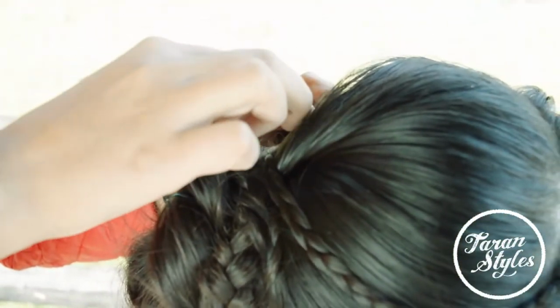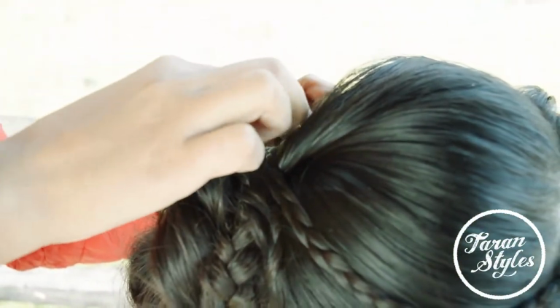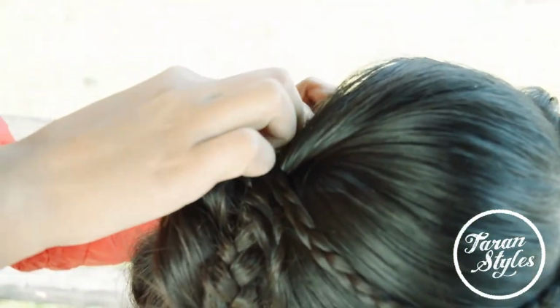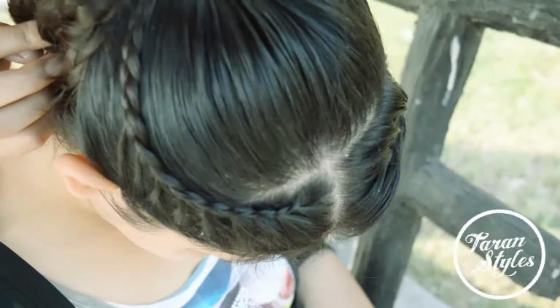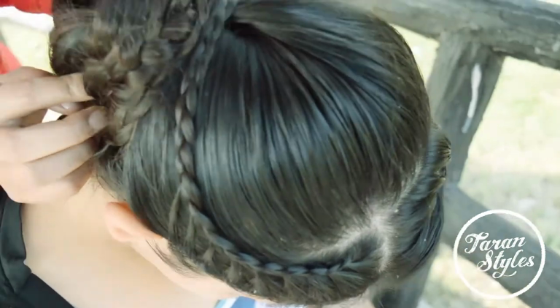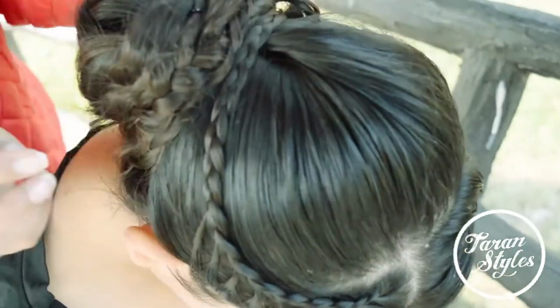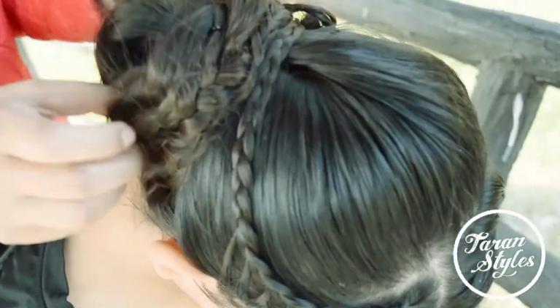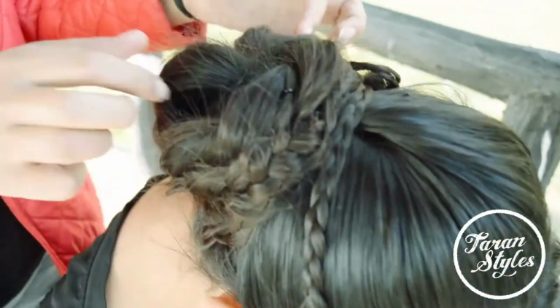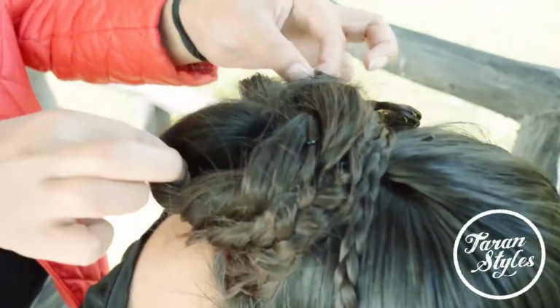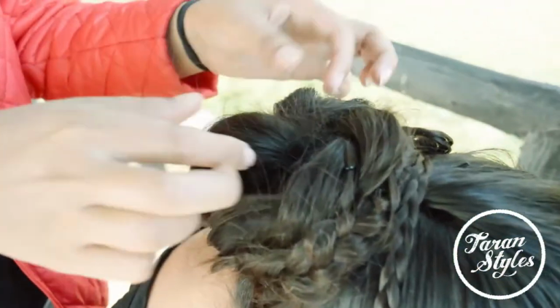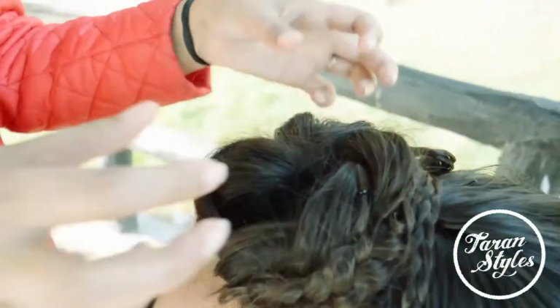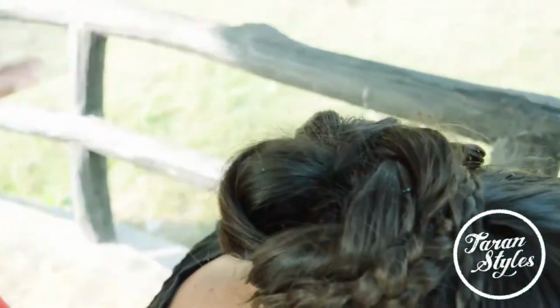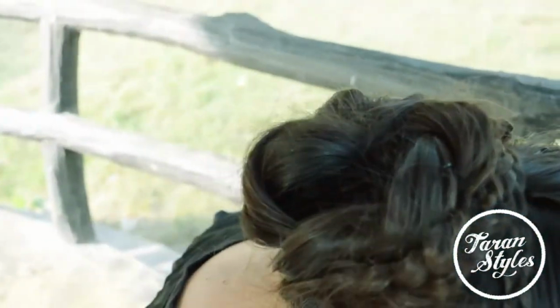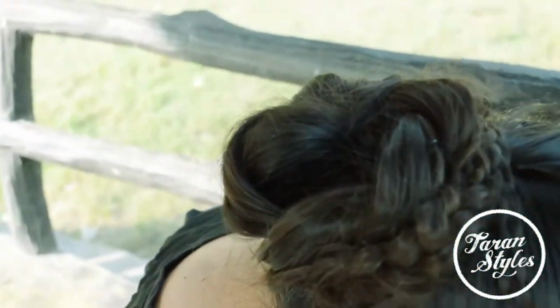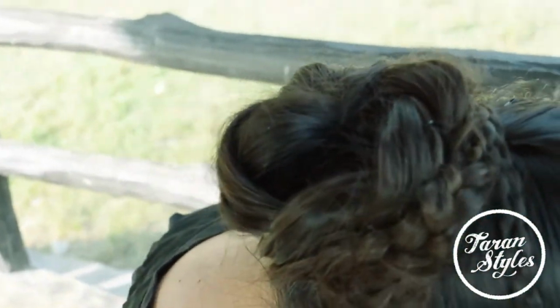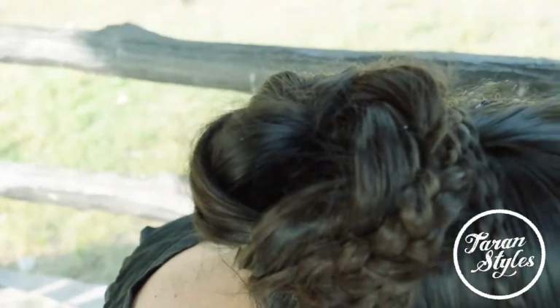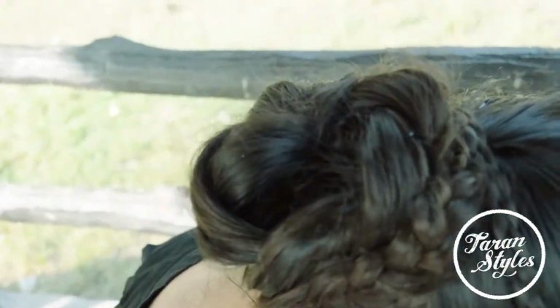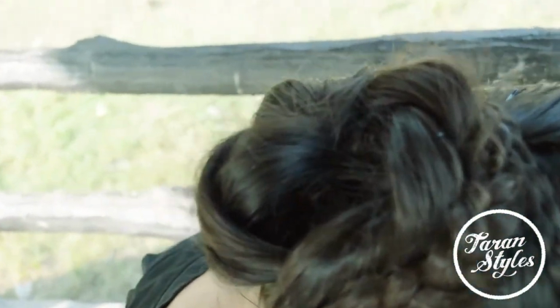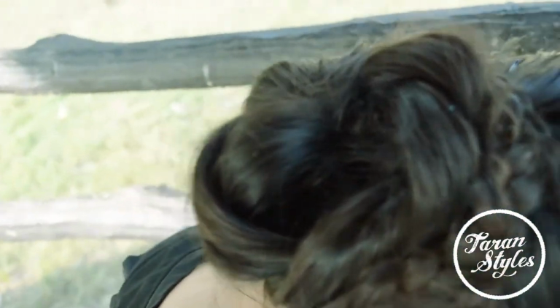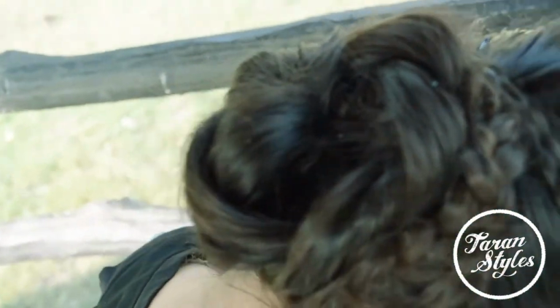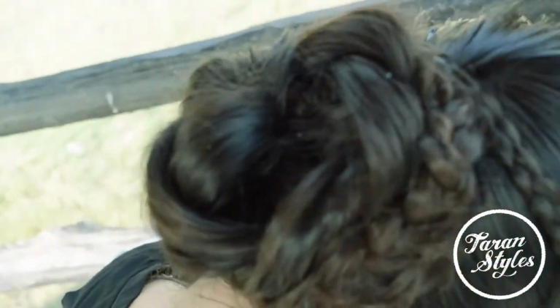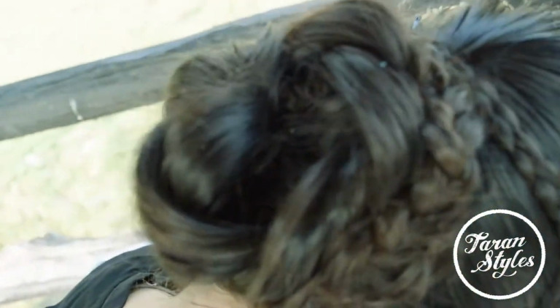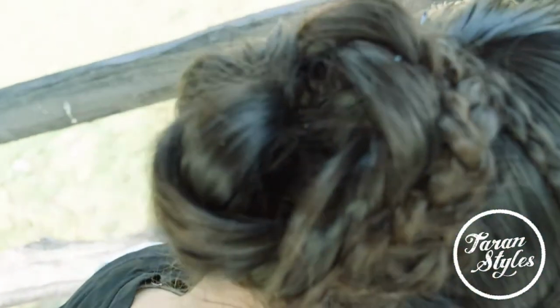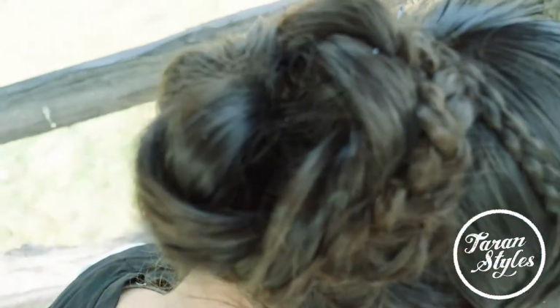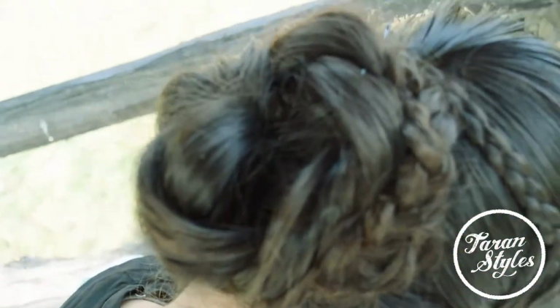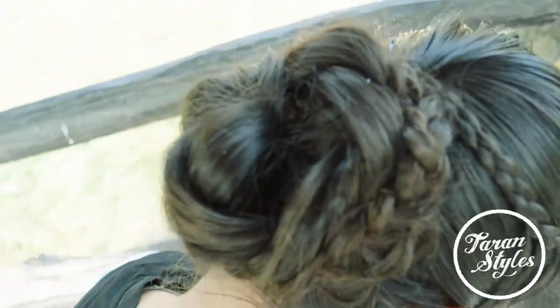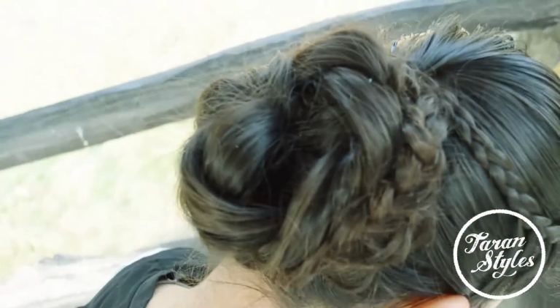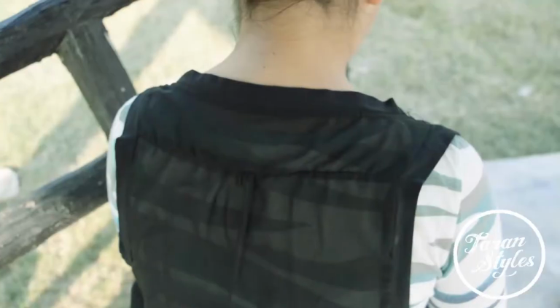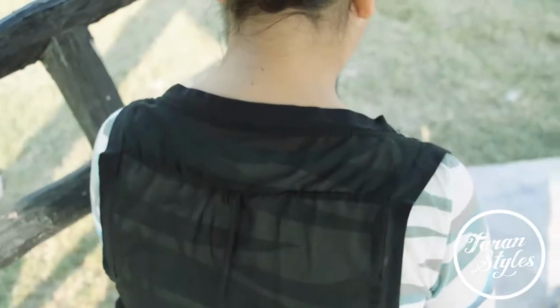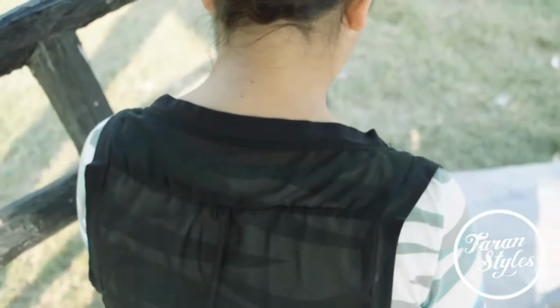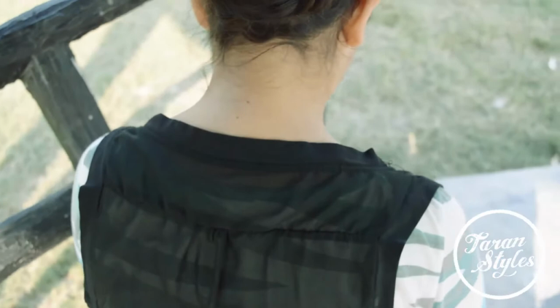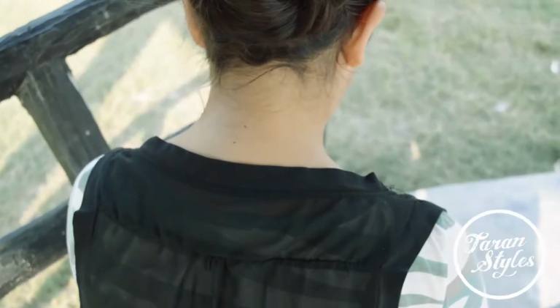Make sure the bun is perfectly tight and secured, and you are ready to go.